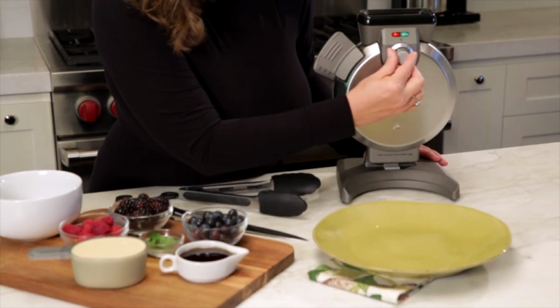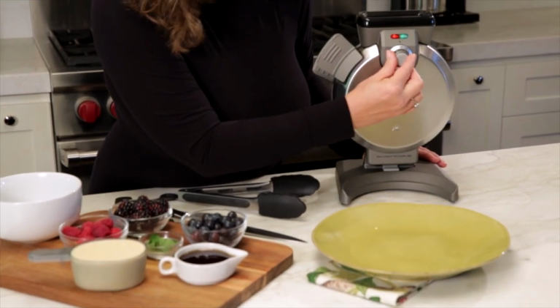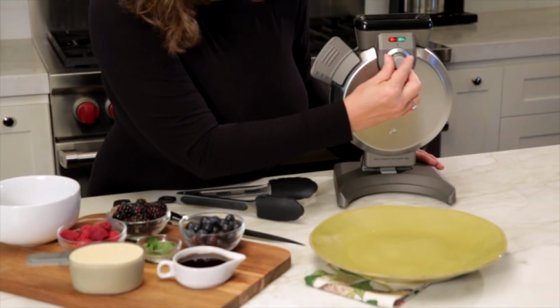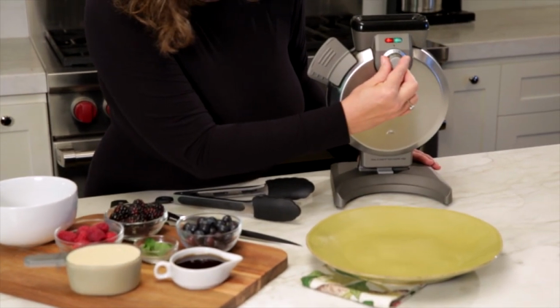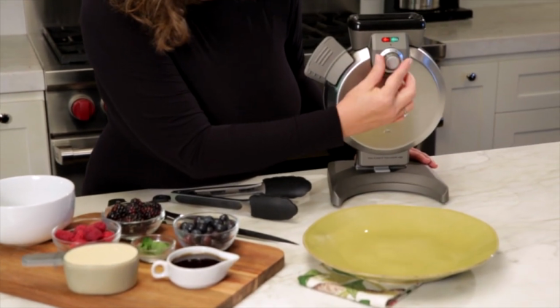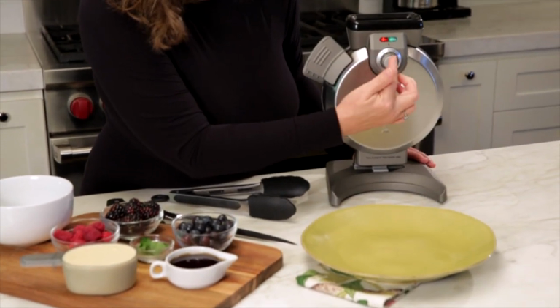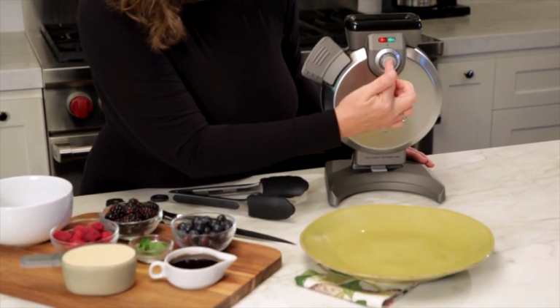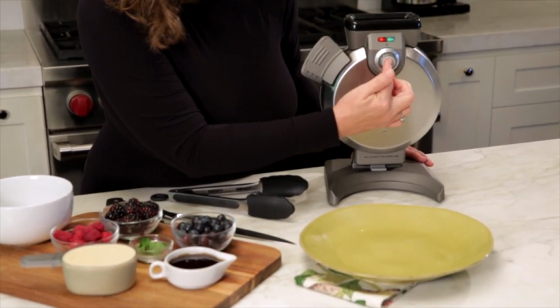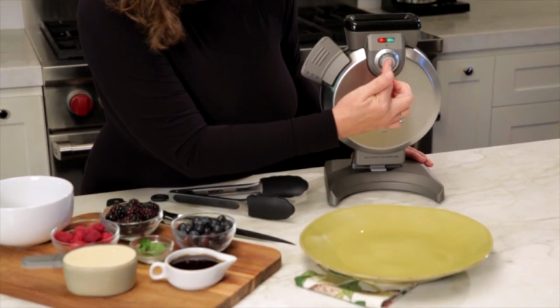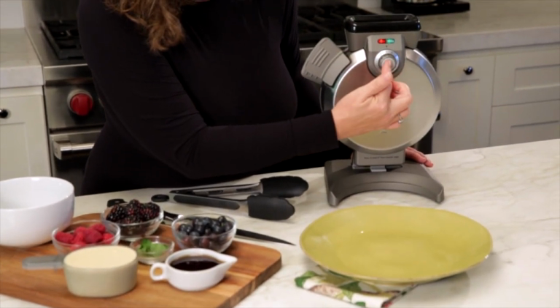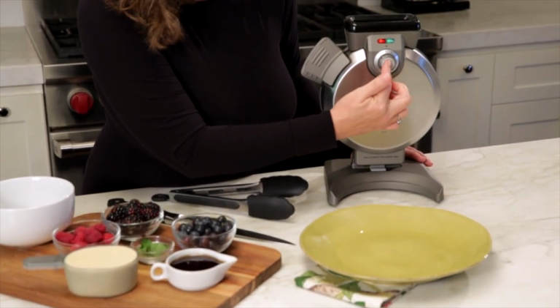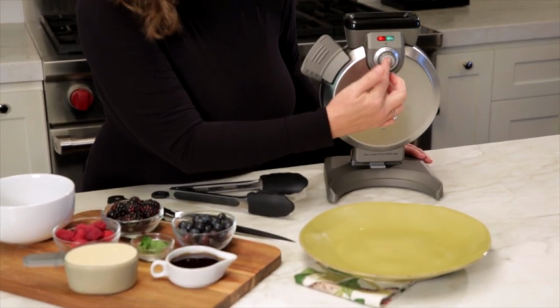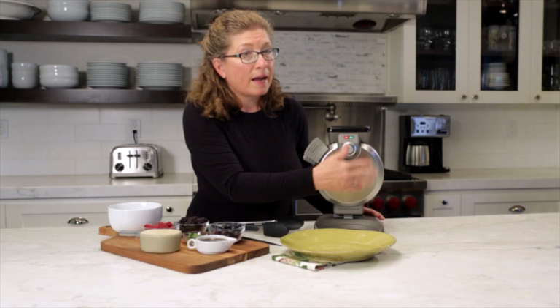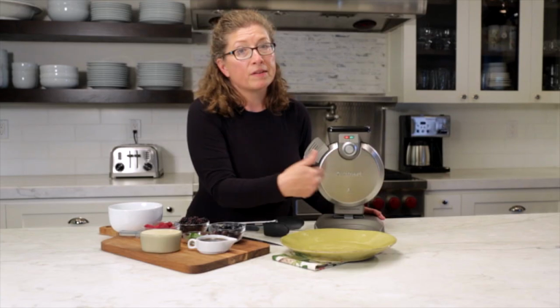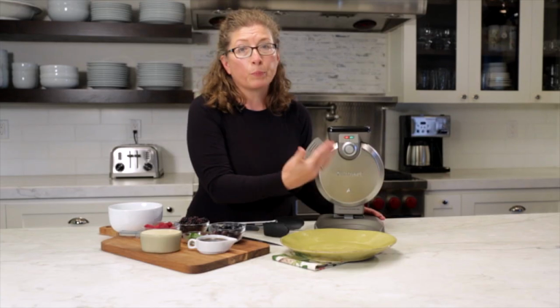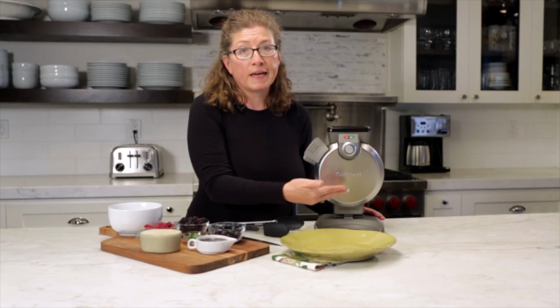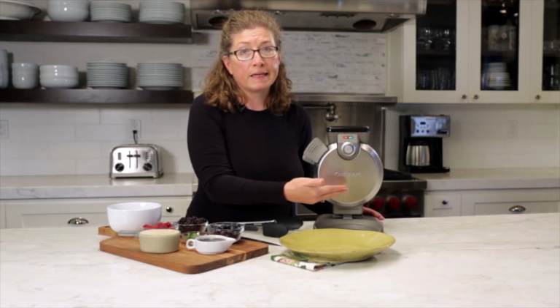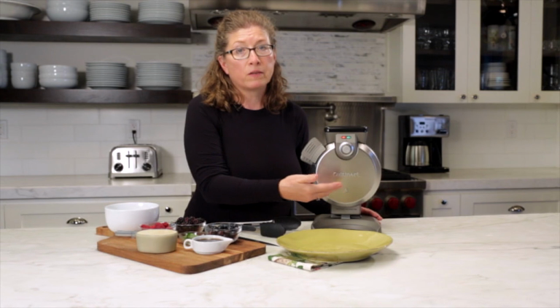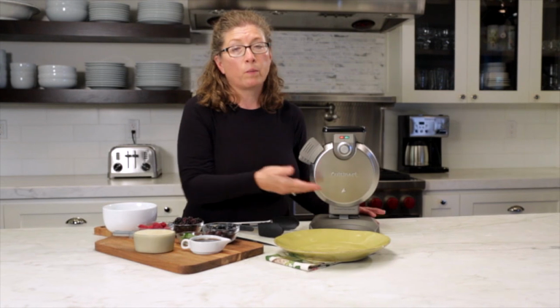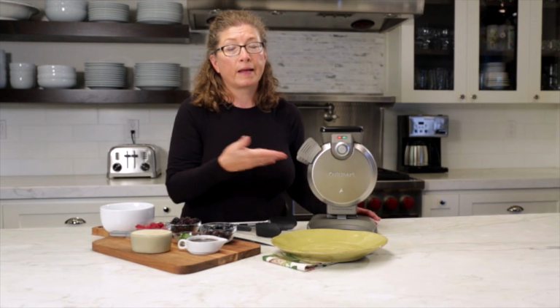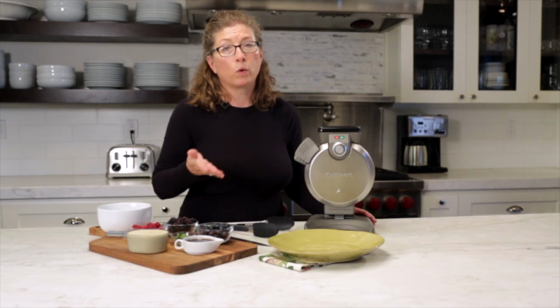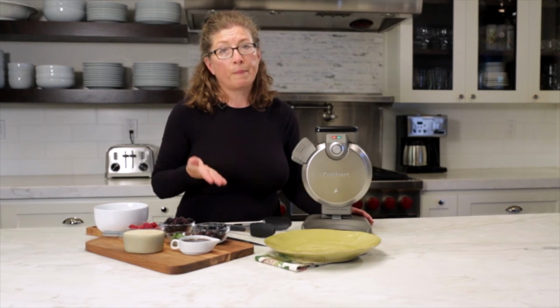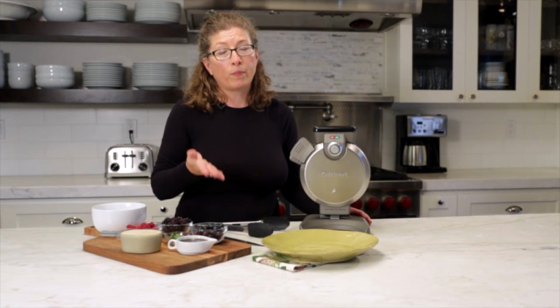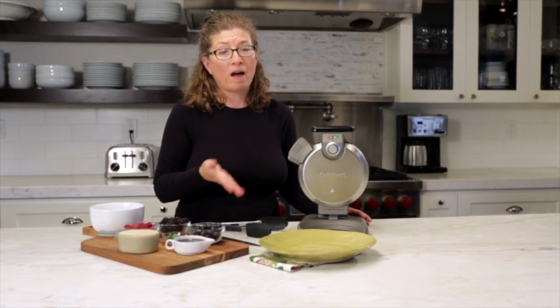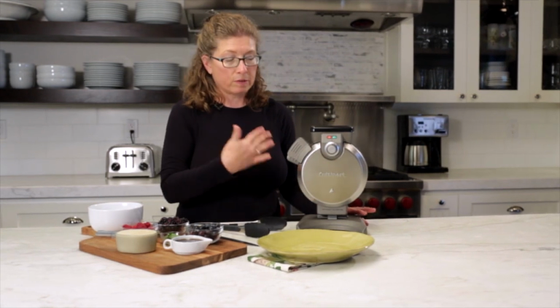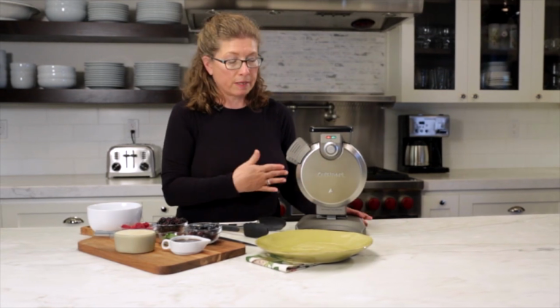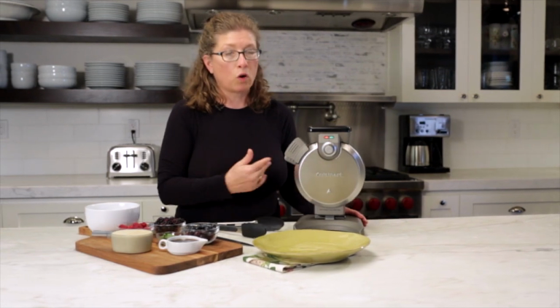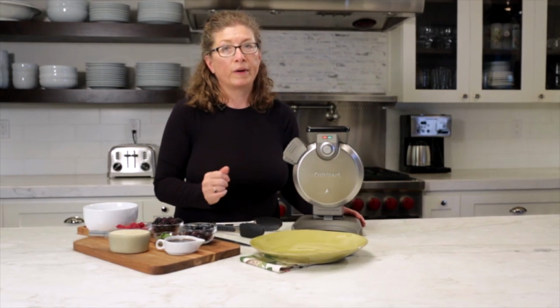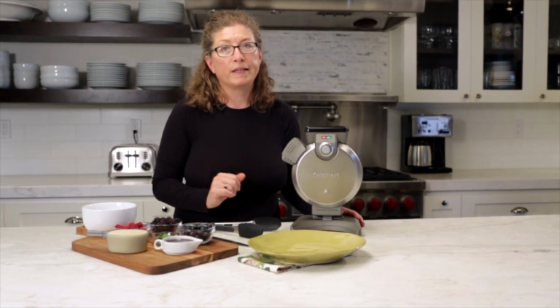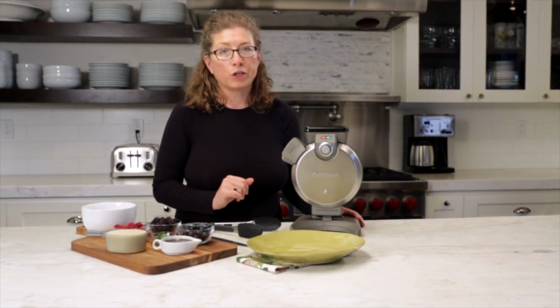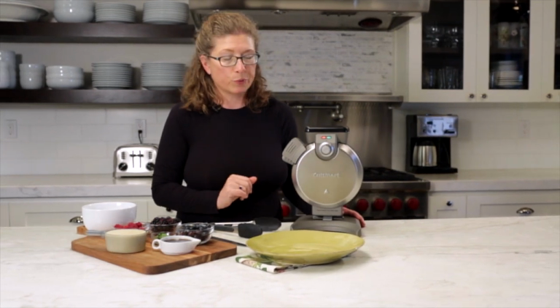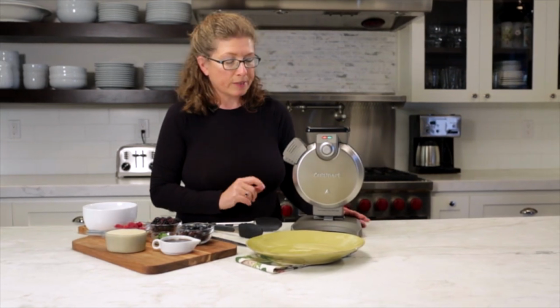I like to do it on setting four. We have this preheating so that when I go to make the waffles it's all ready to use.